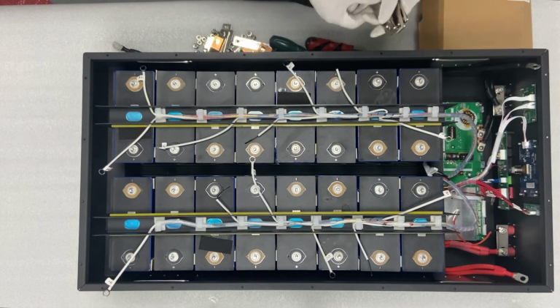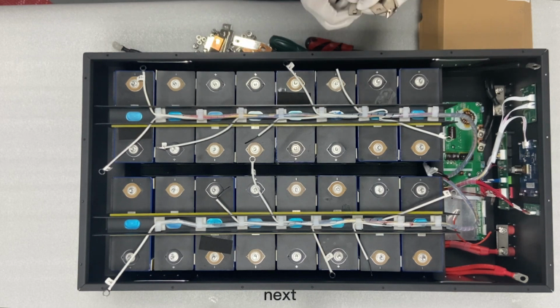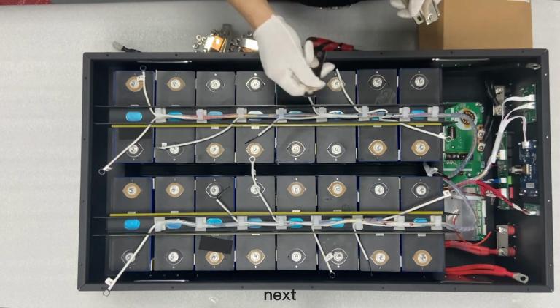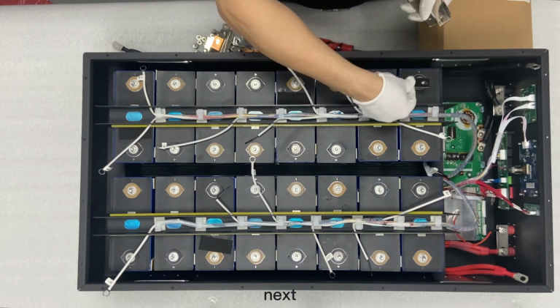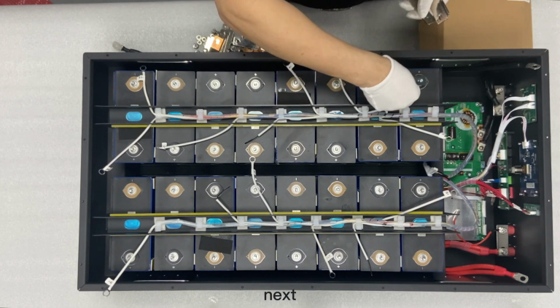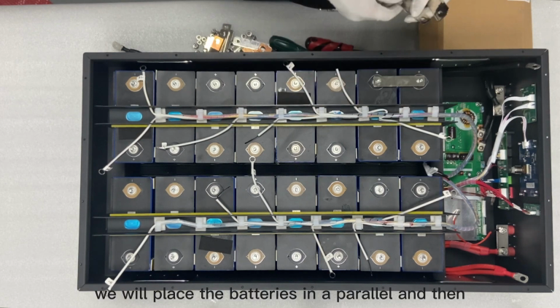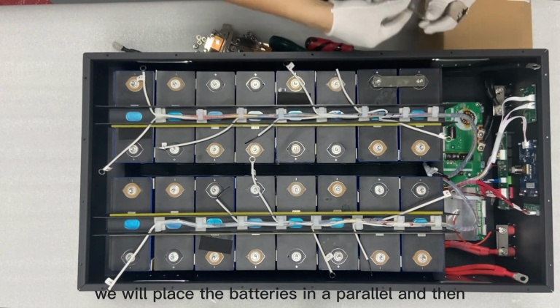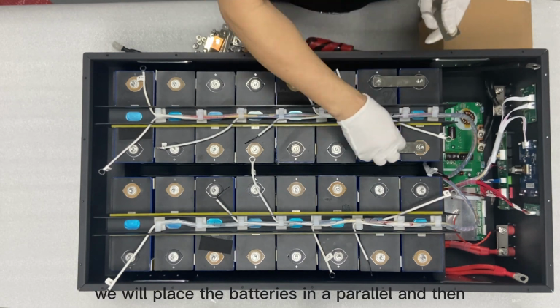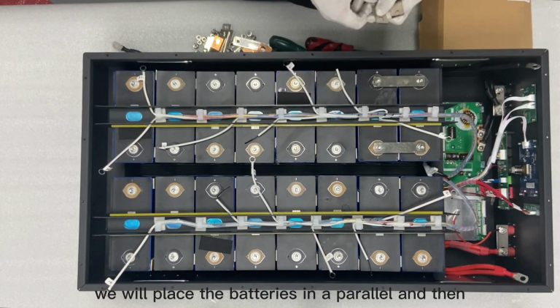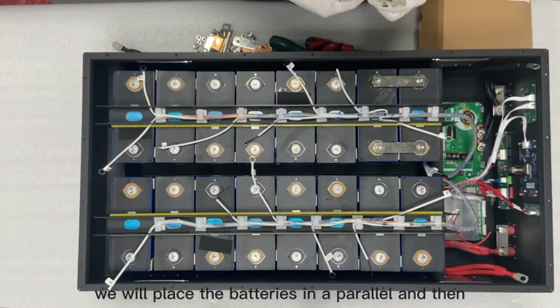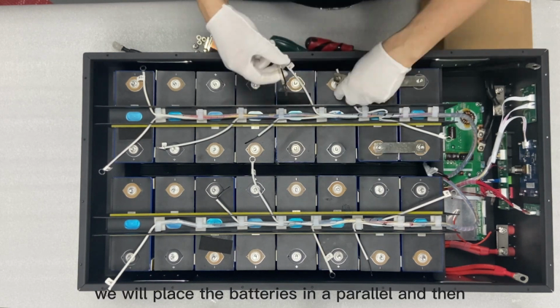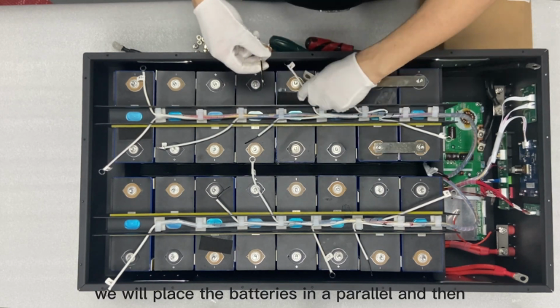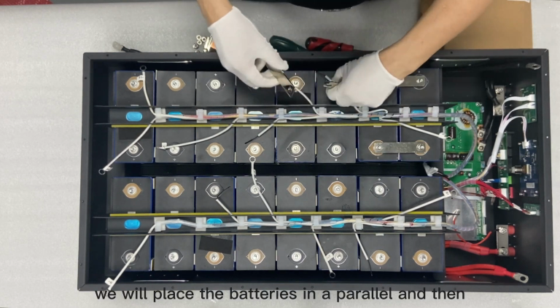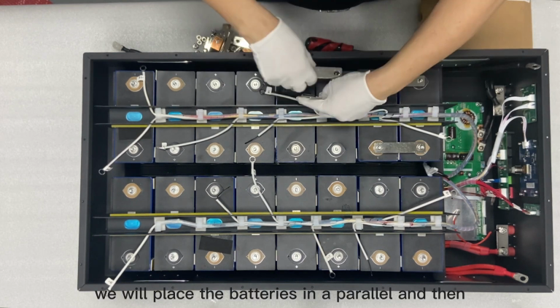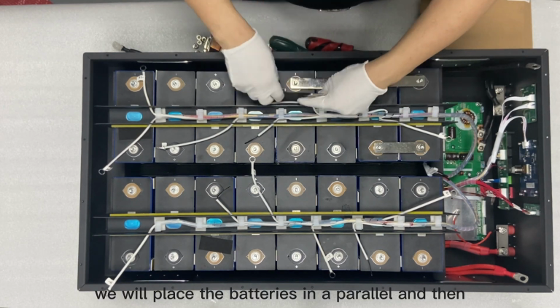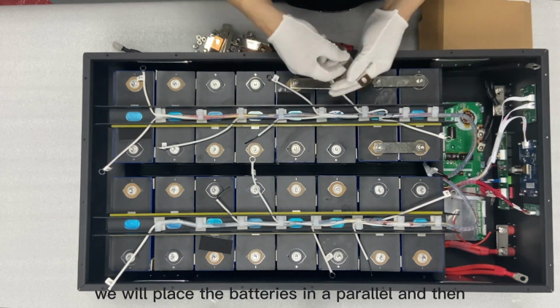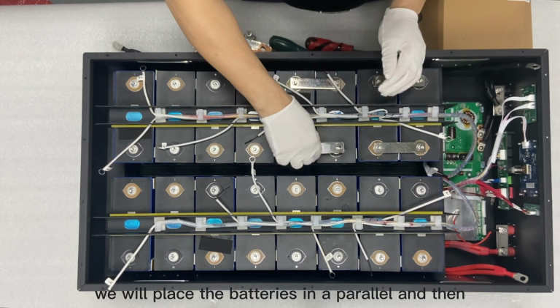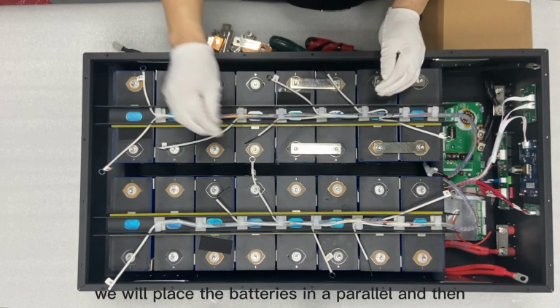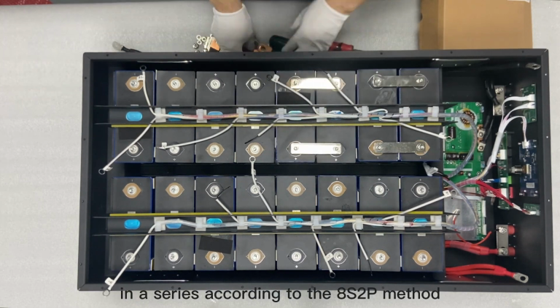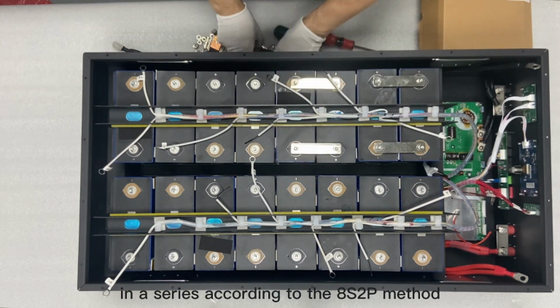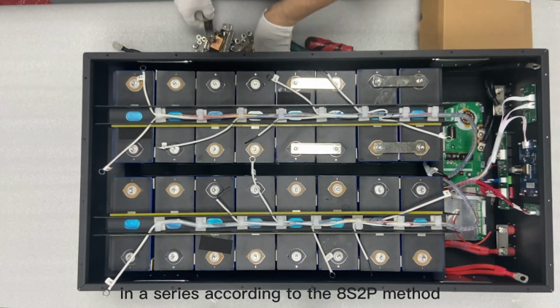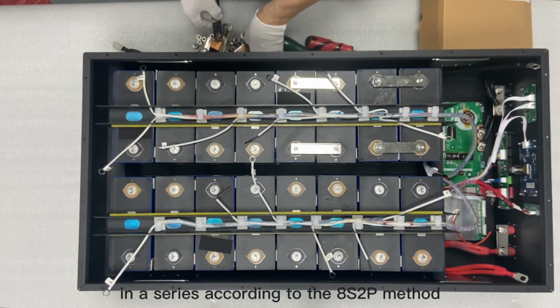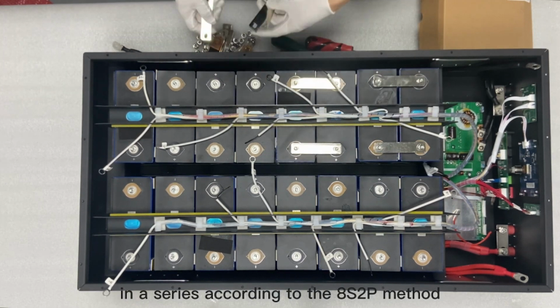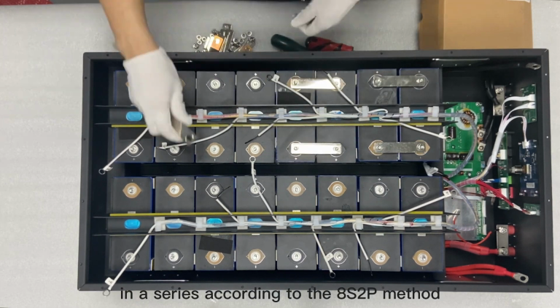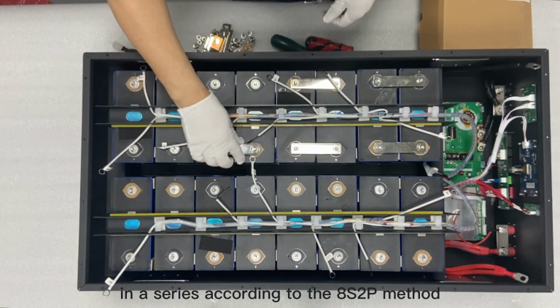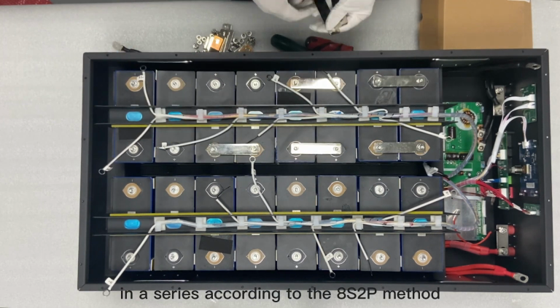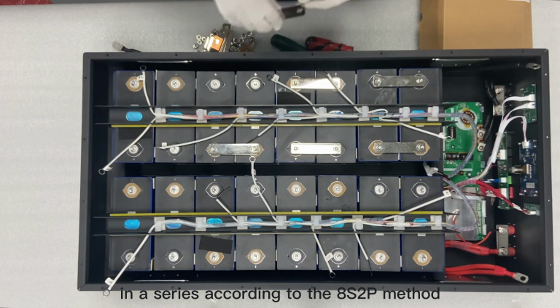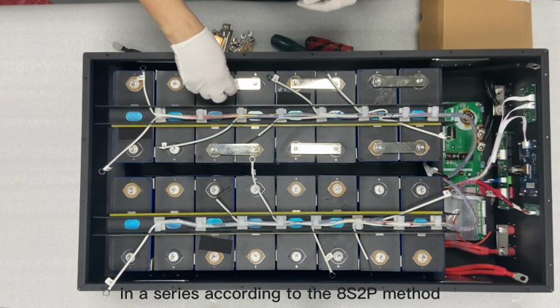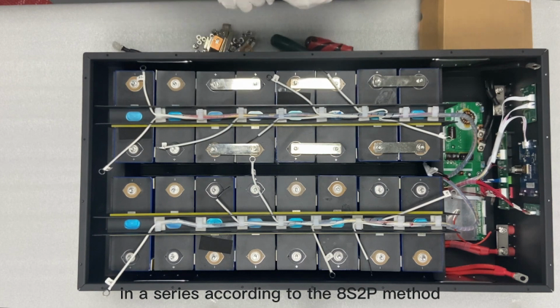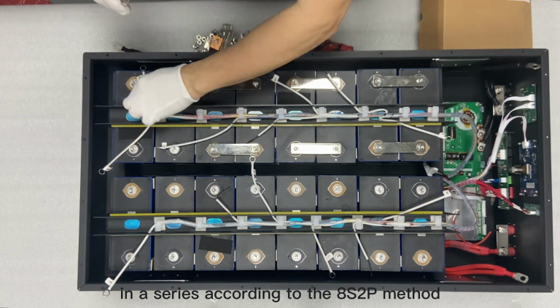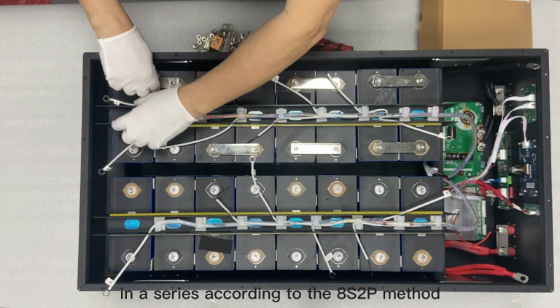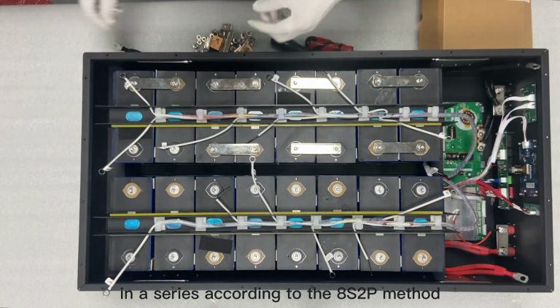Next, we will place the batteries in parallel and then in series according to the 8s2p method.